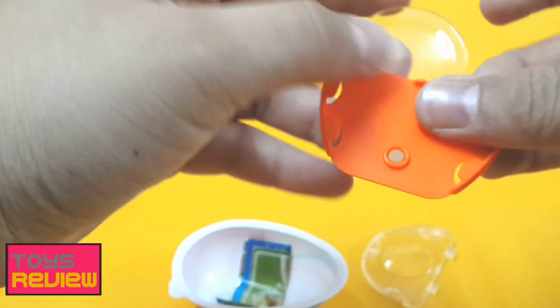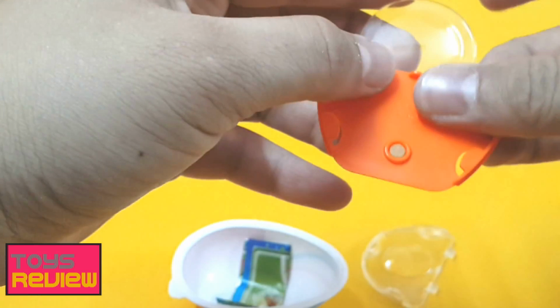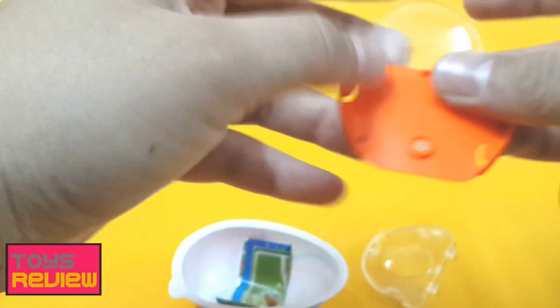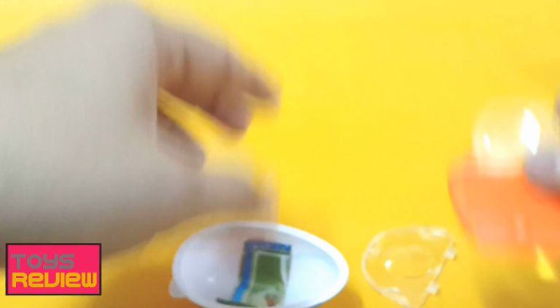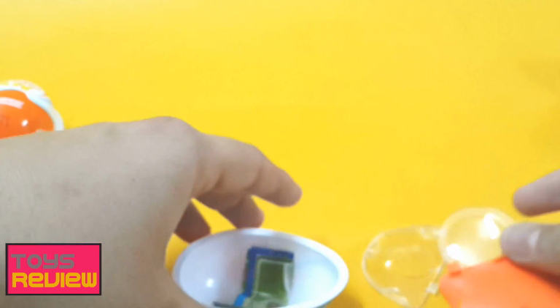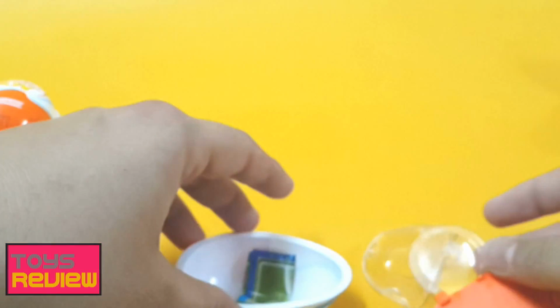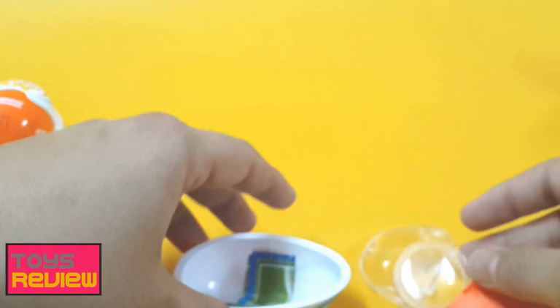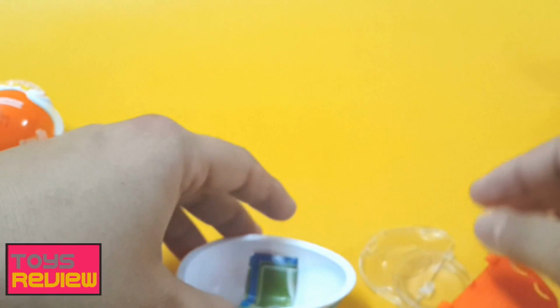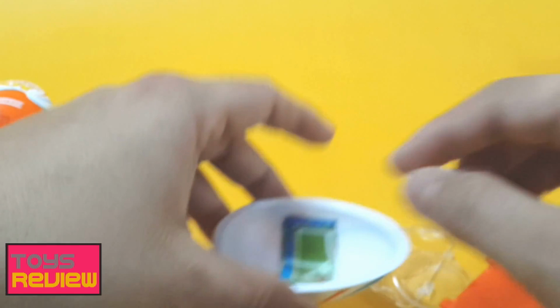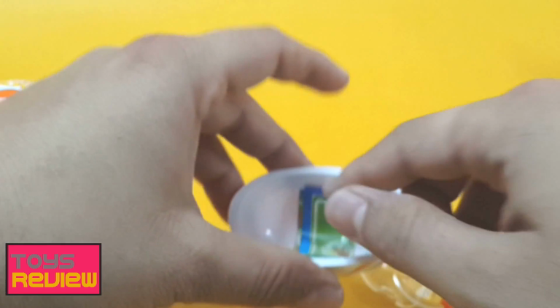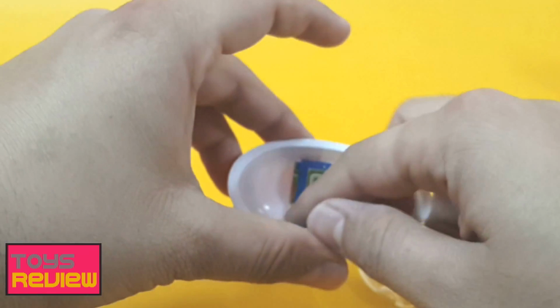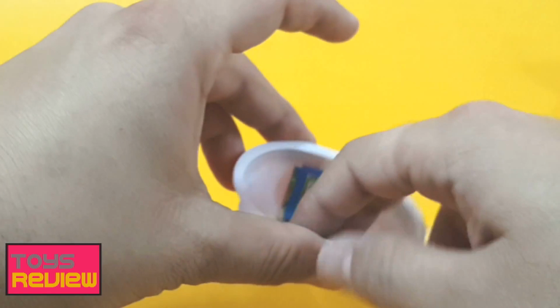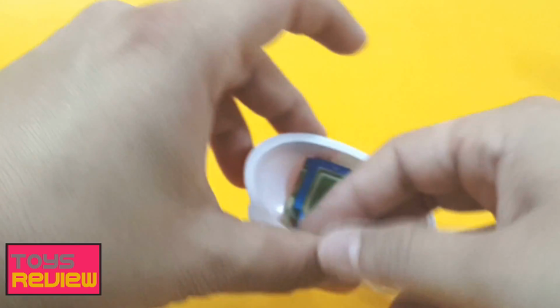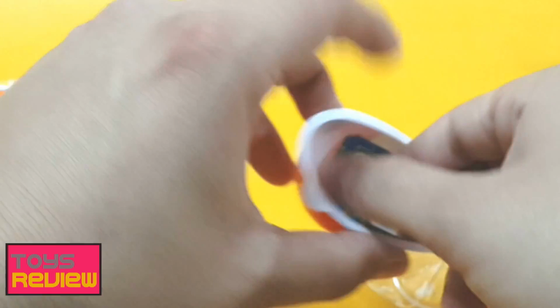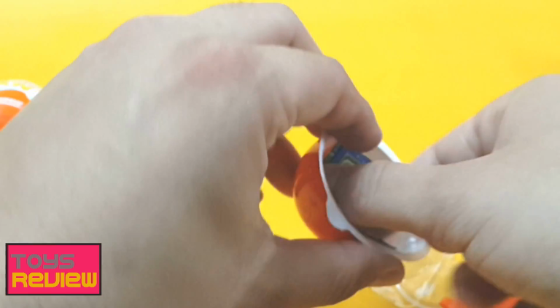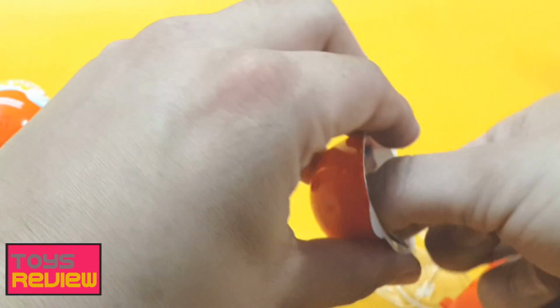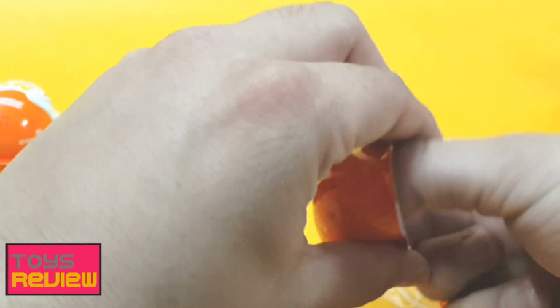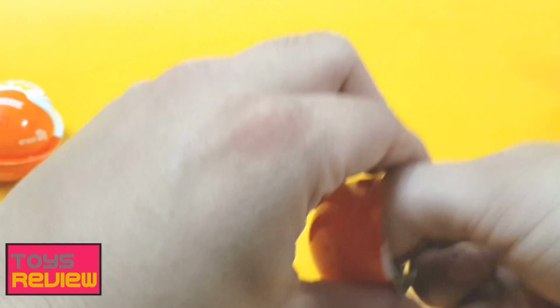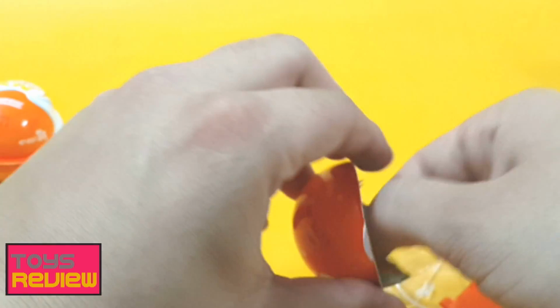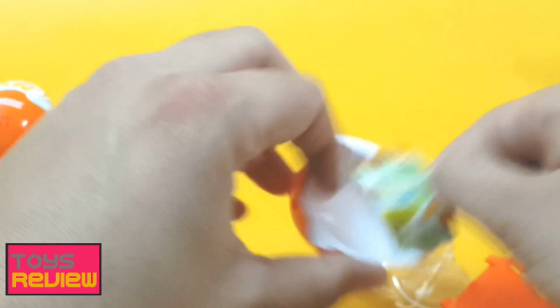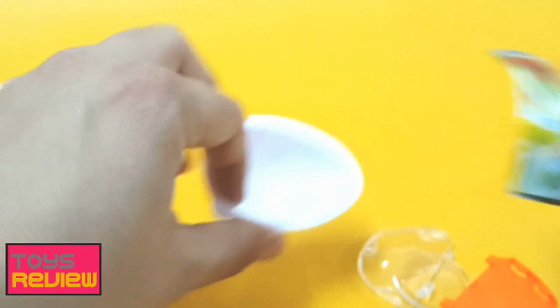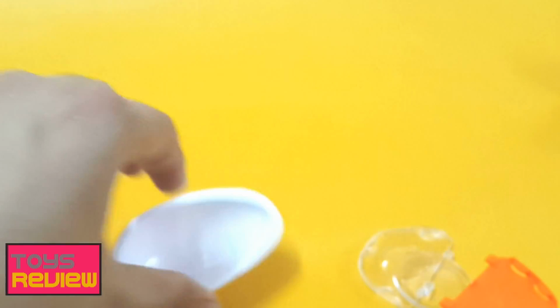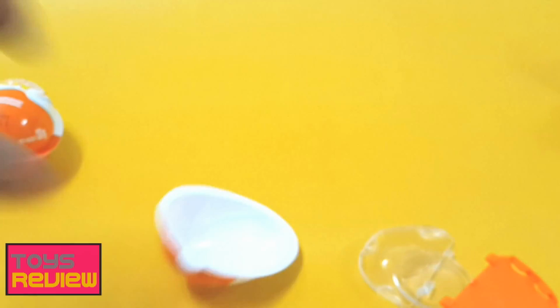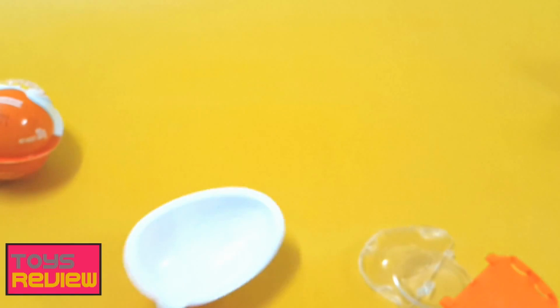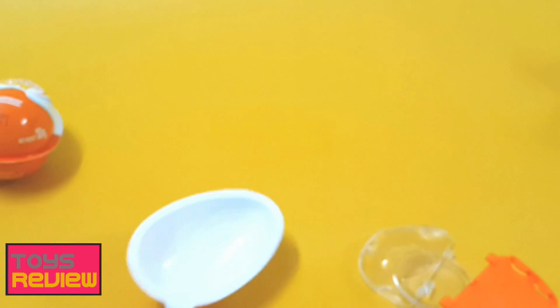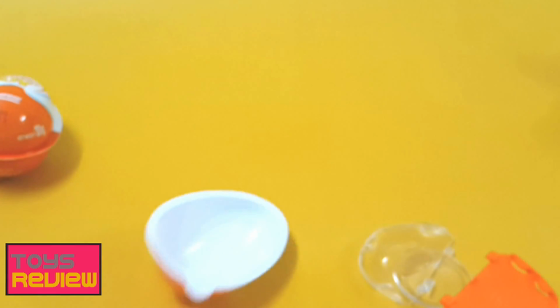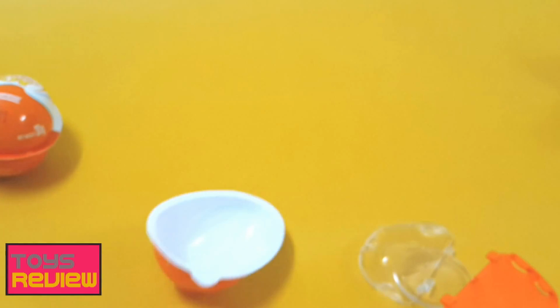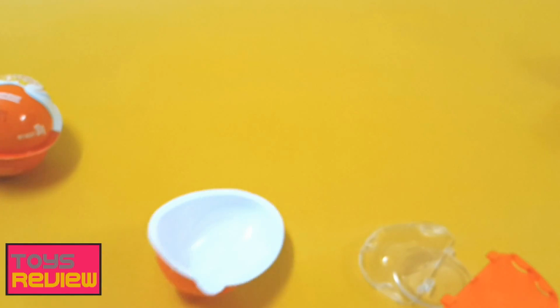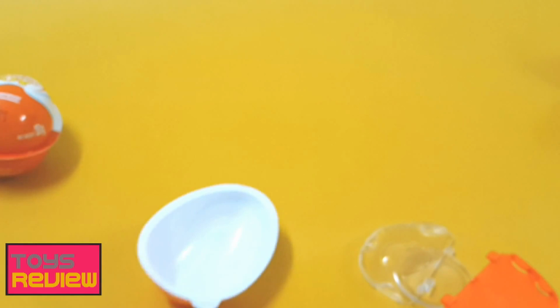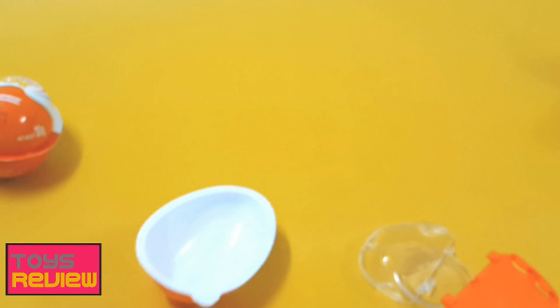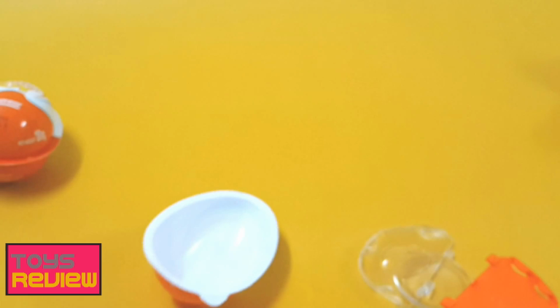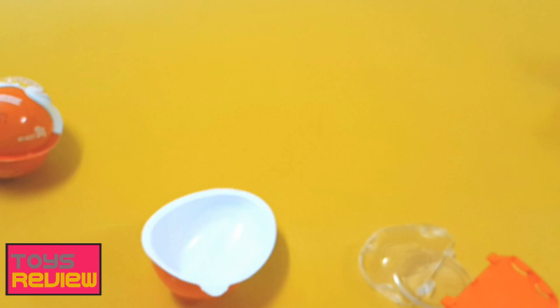Let's see what it is — we have some instructions inside of this egg.